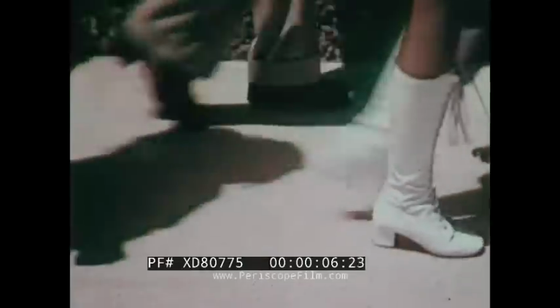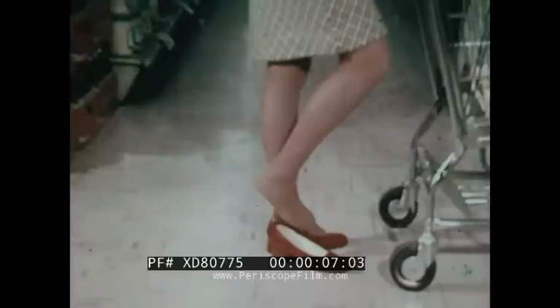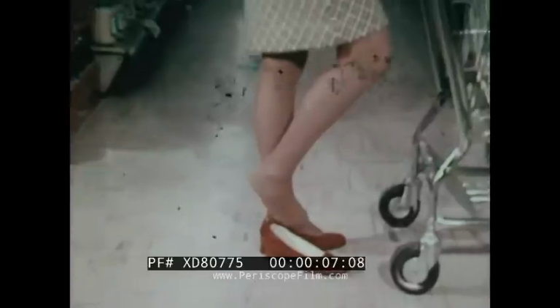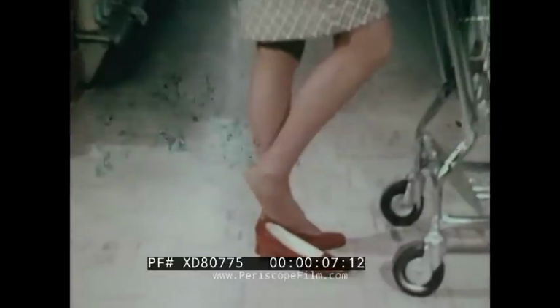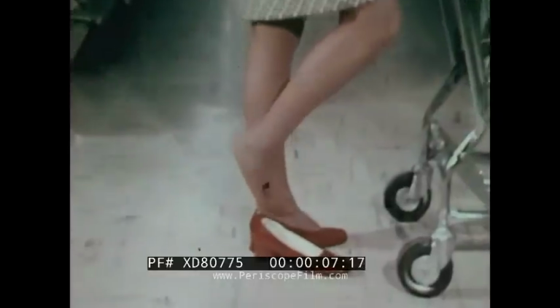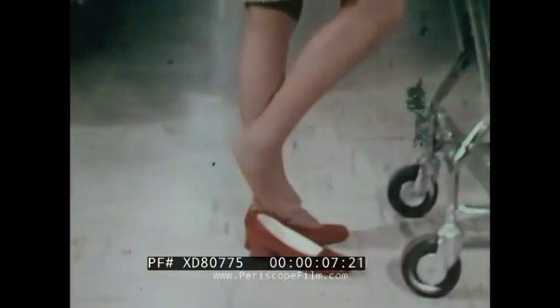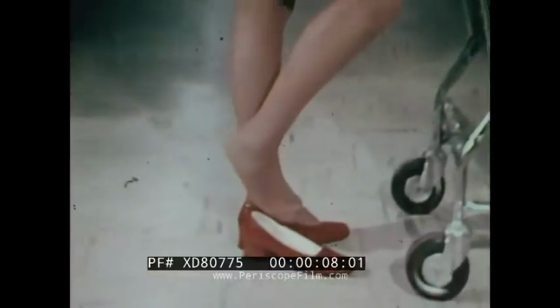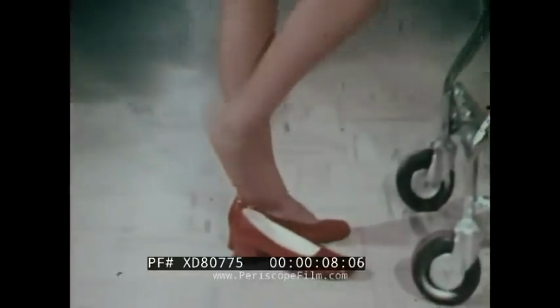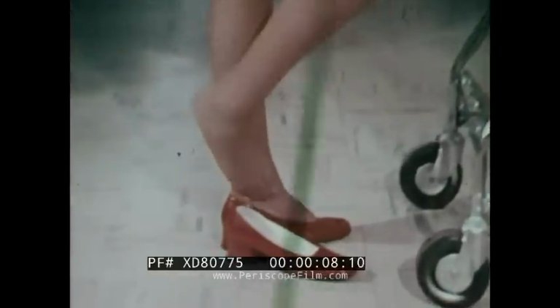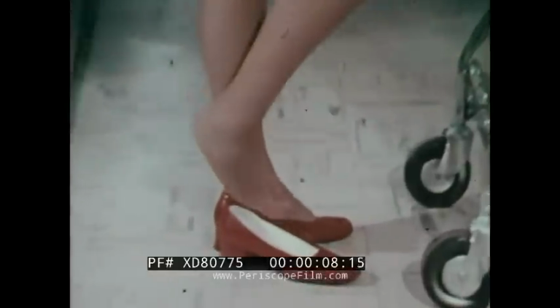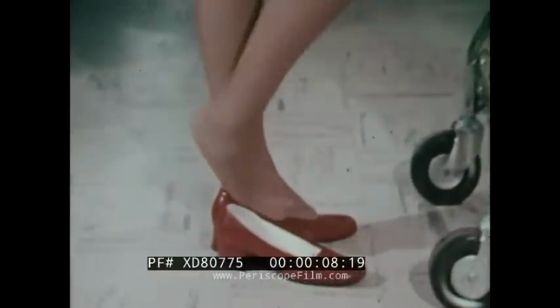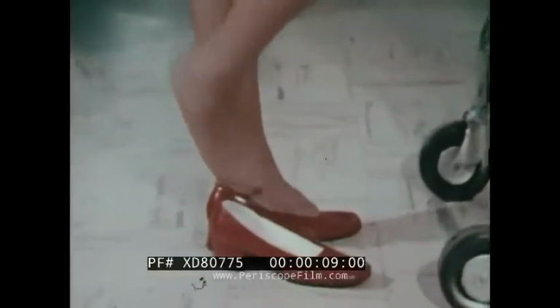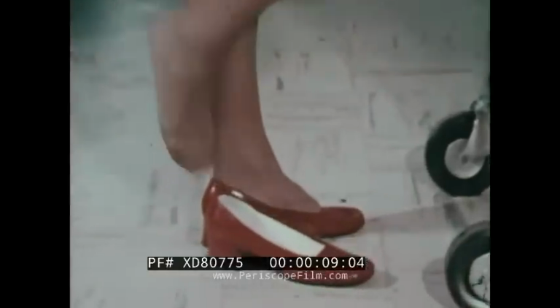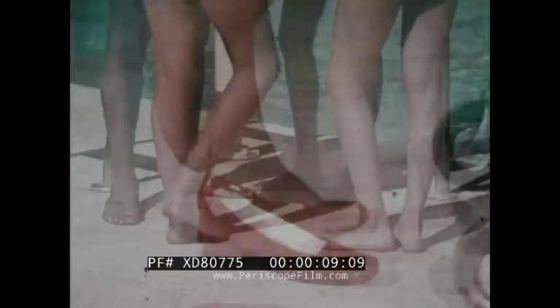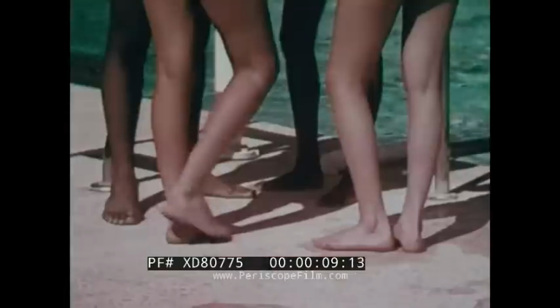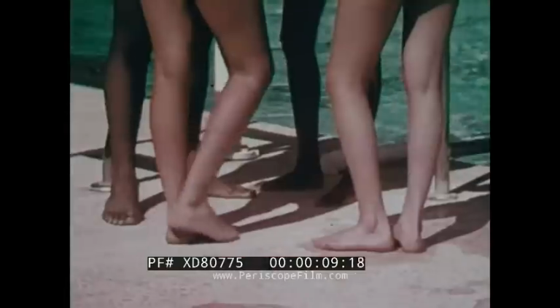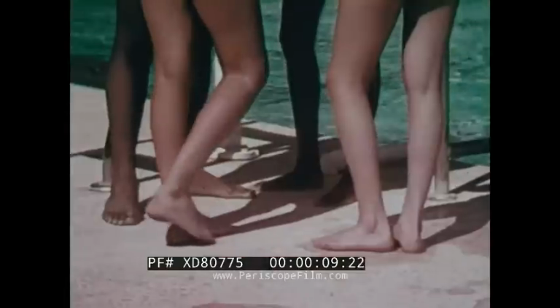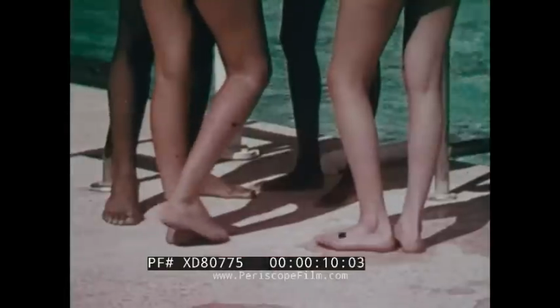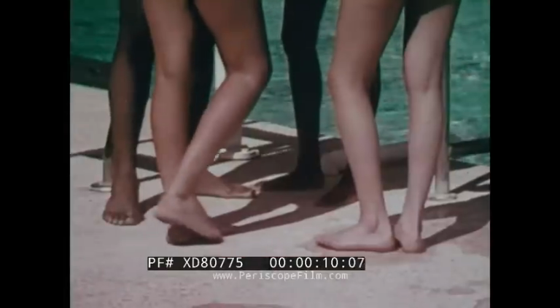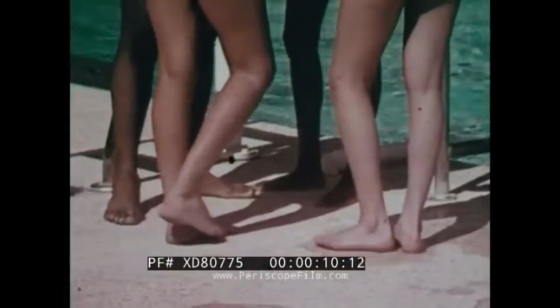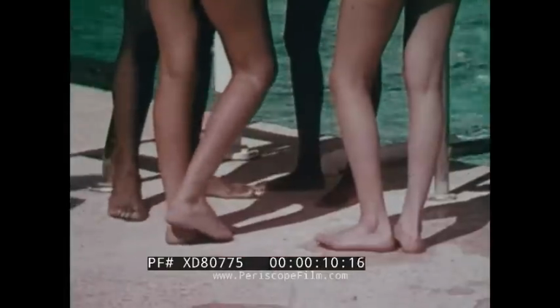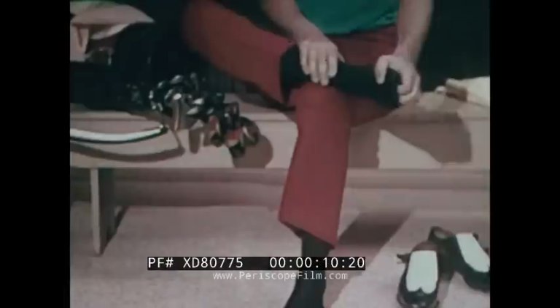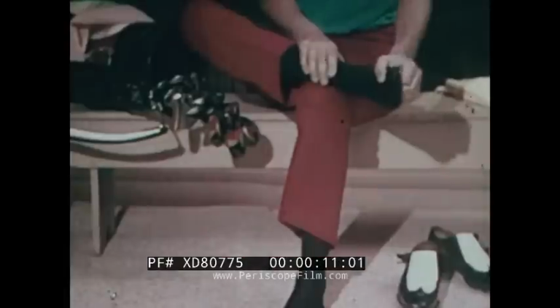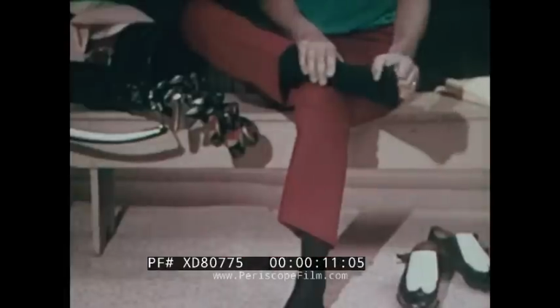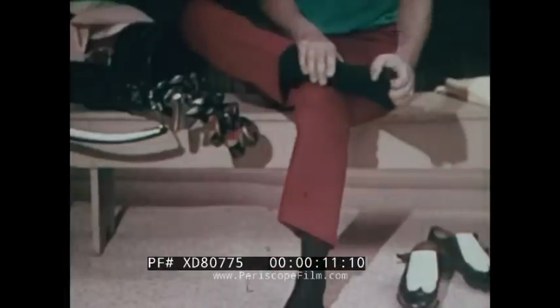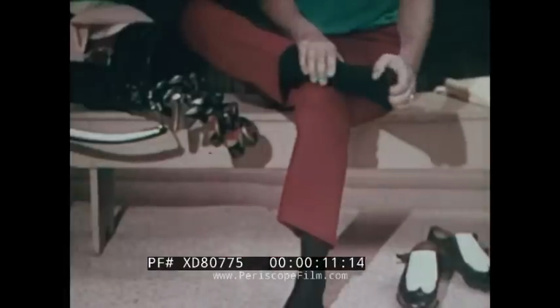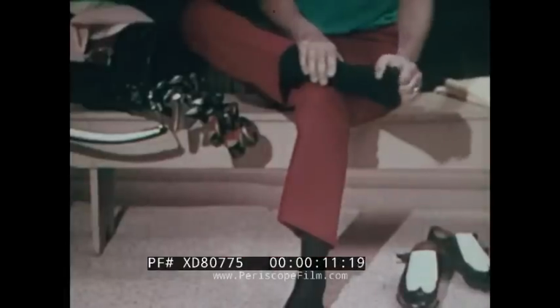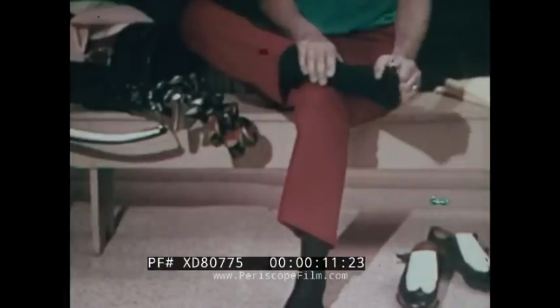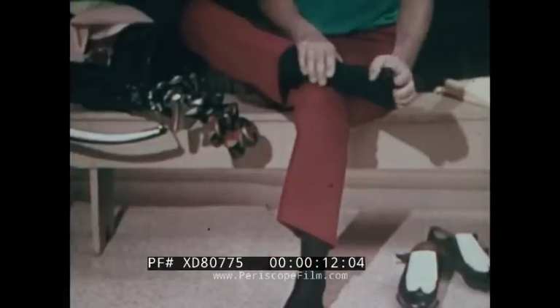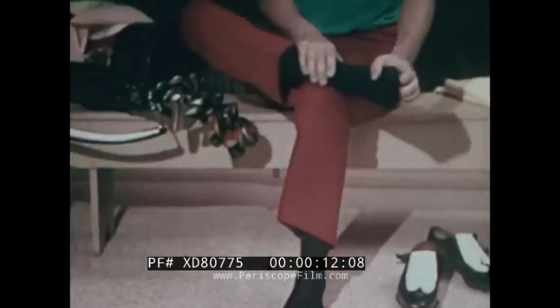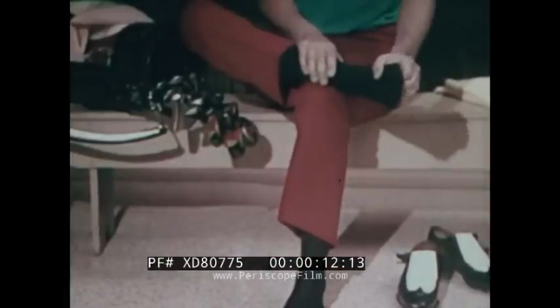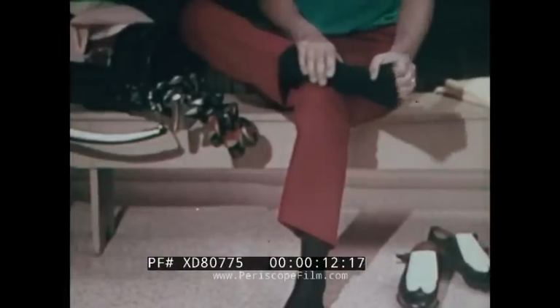Hot, tired, aching feet. Unprotected feet. Itchy, burning, peeling athlete's foot.